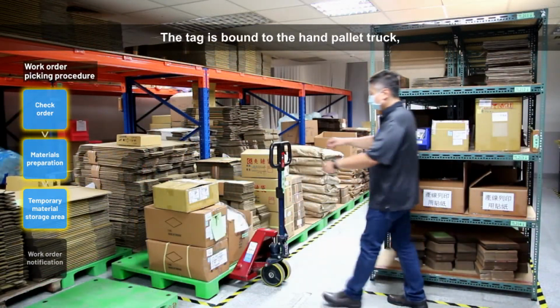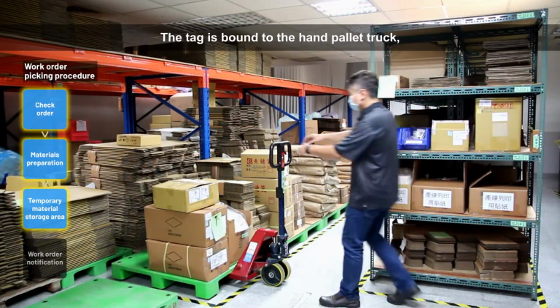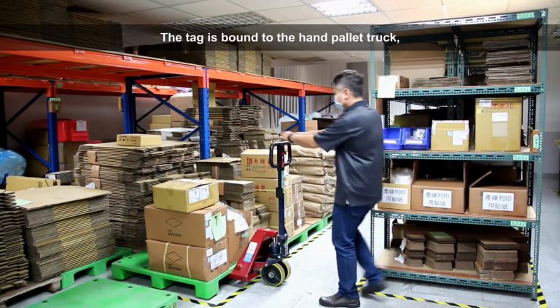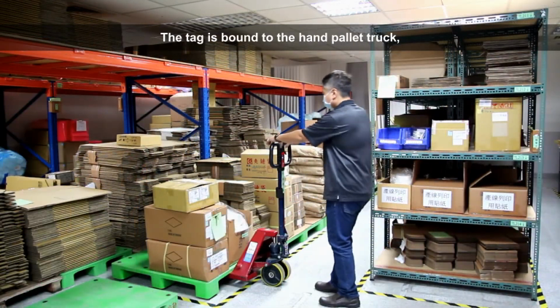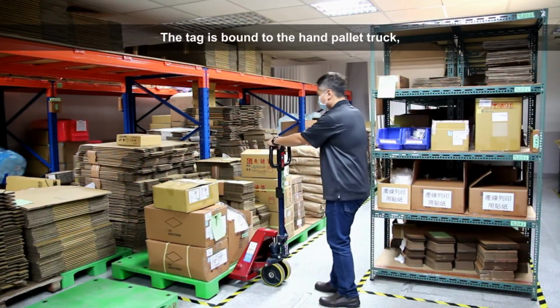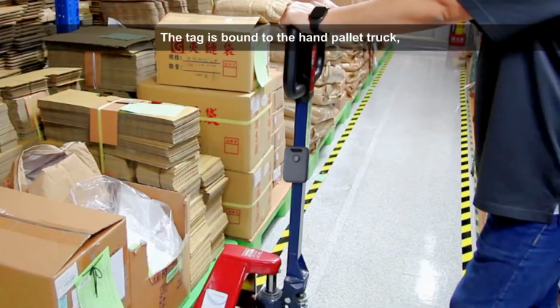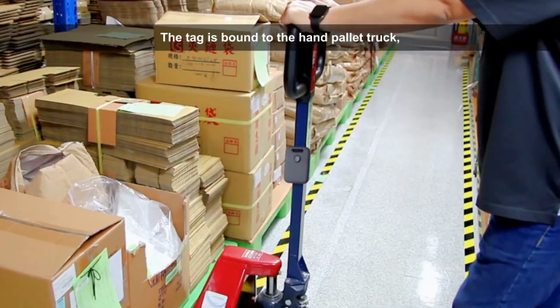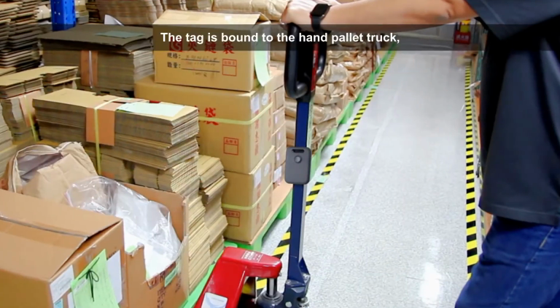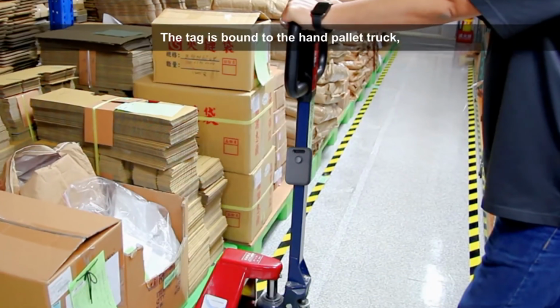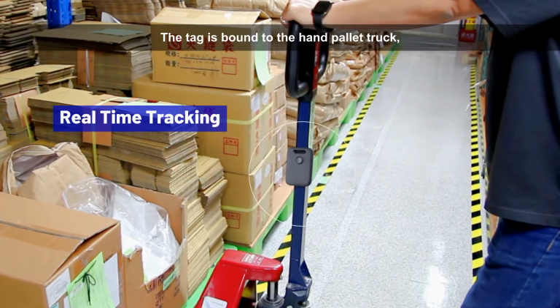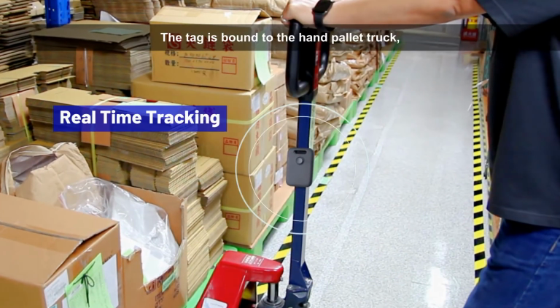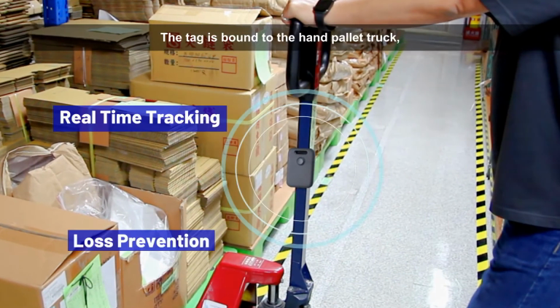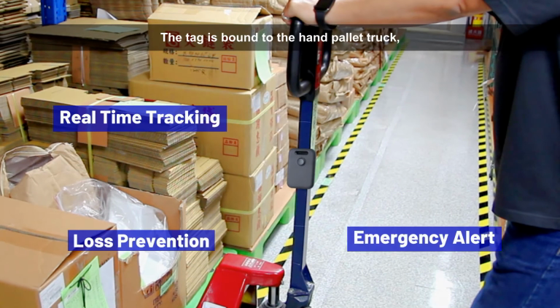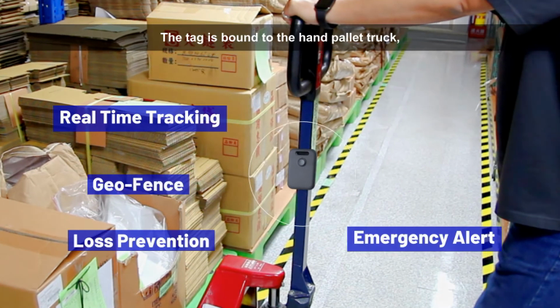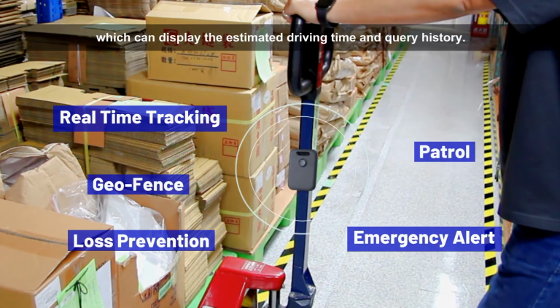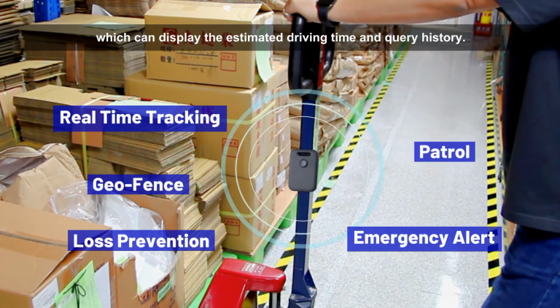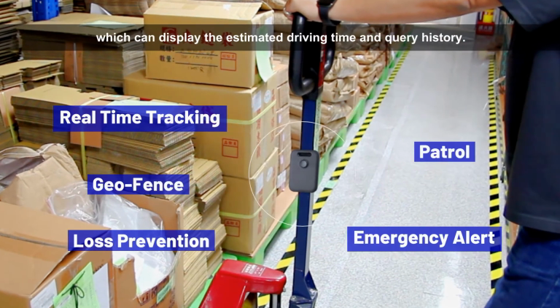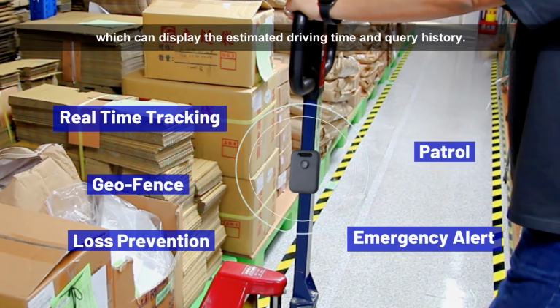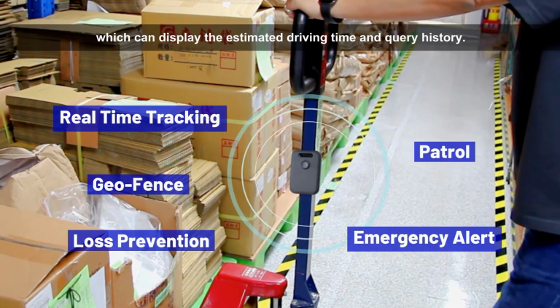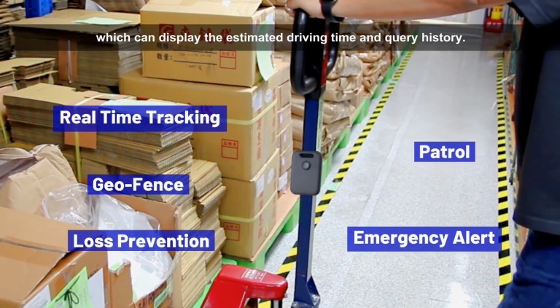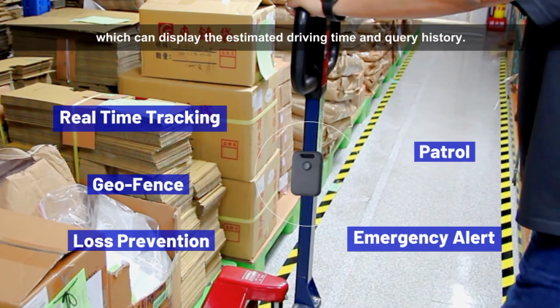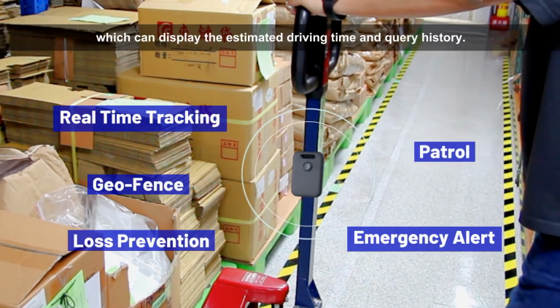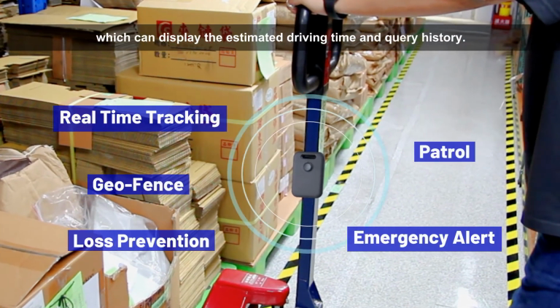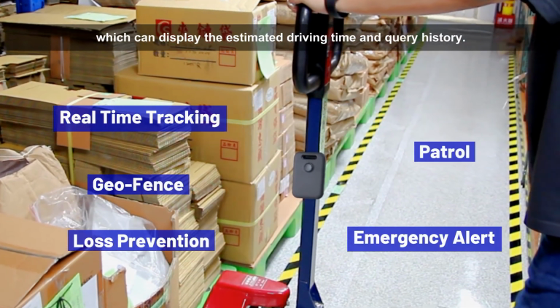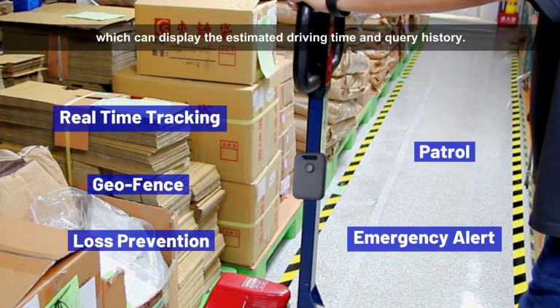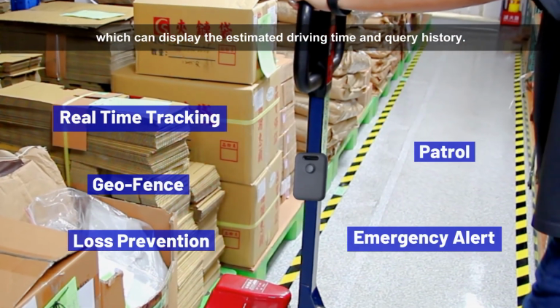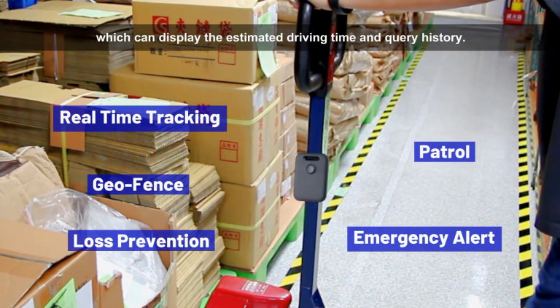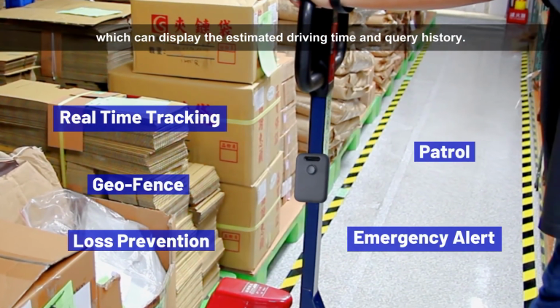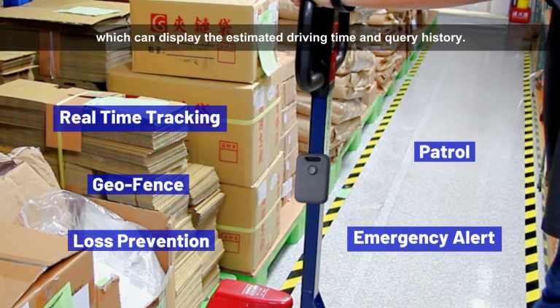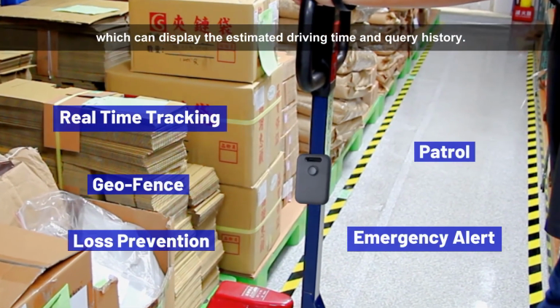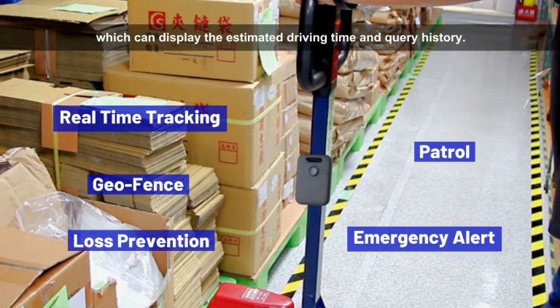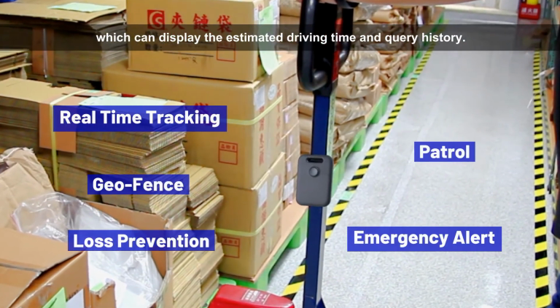The tag is bound to the hand-pallet truck, which can display the estimated driving time and query history.